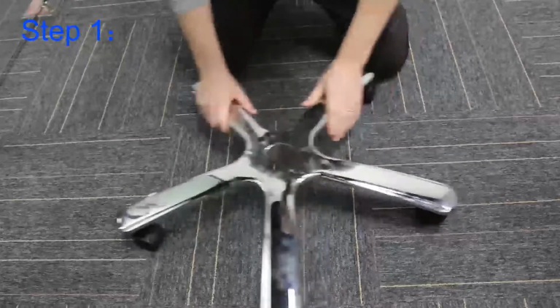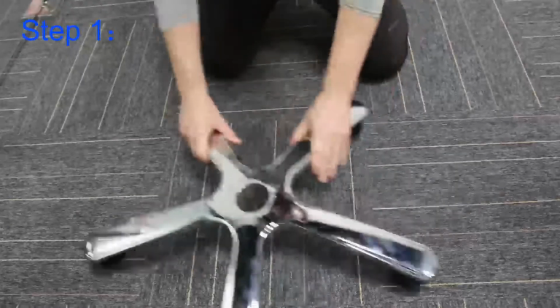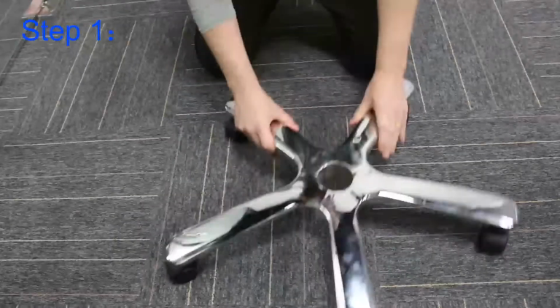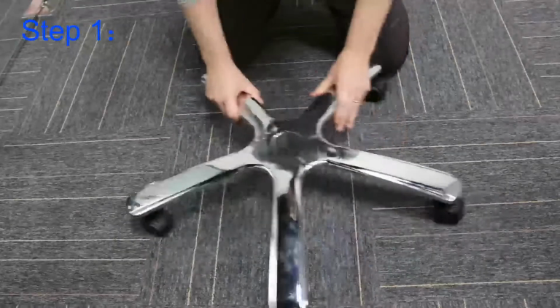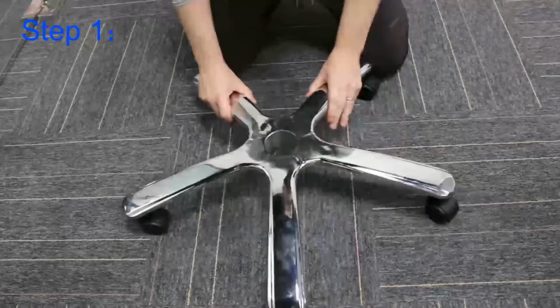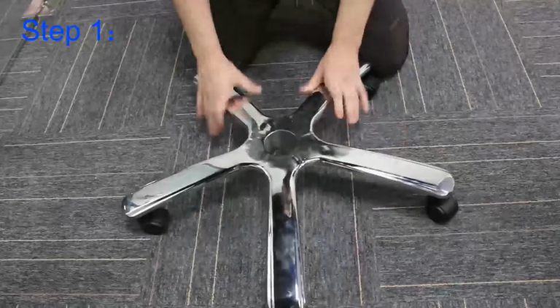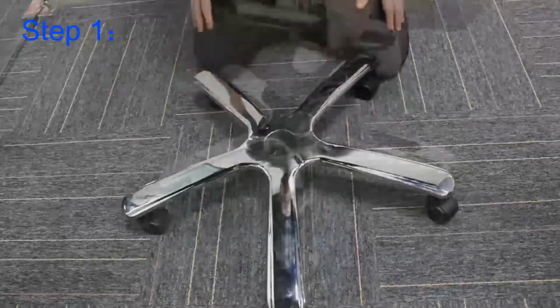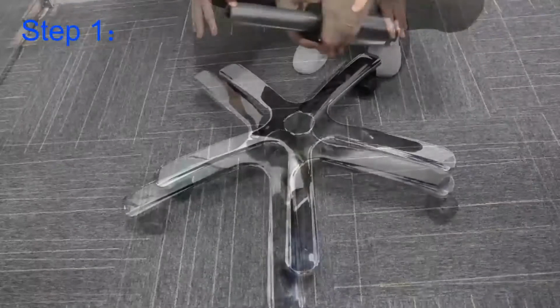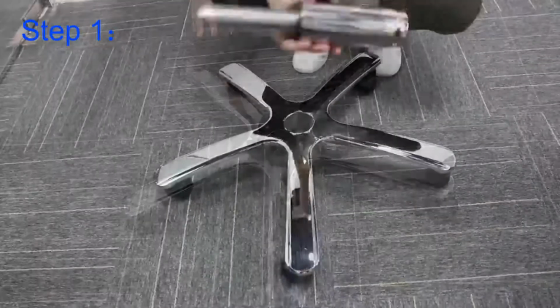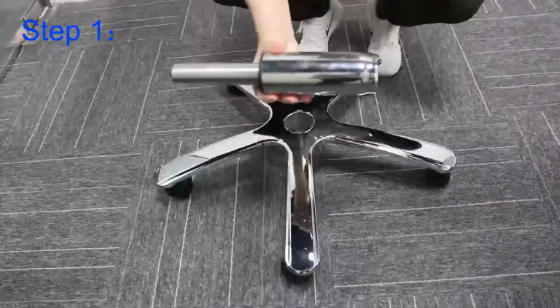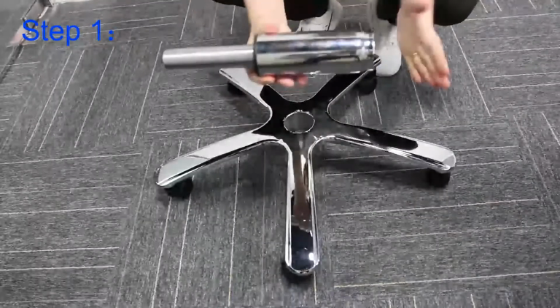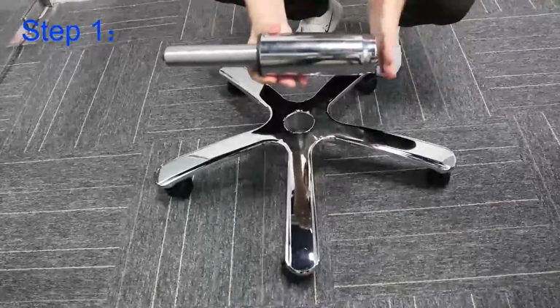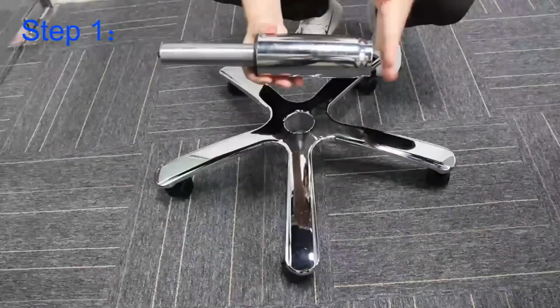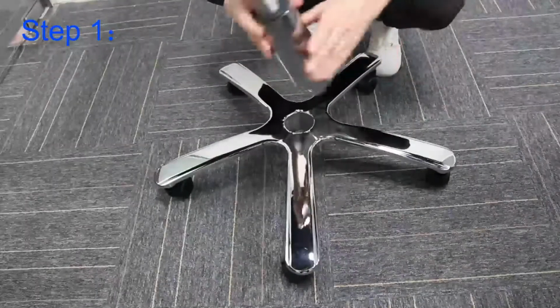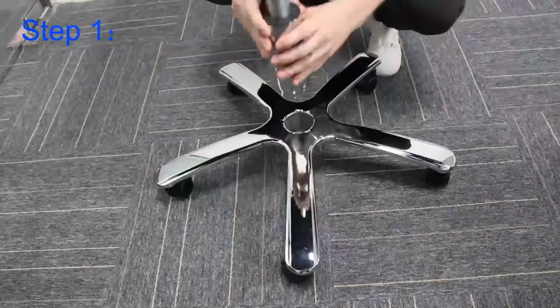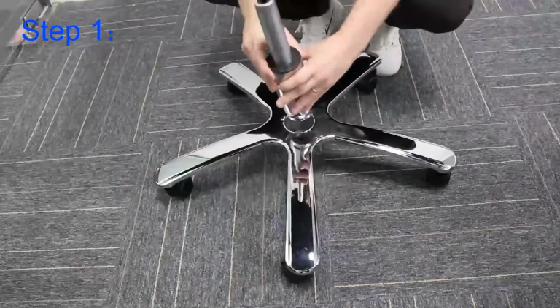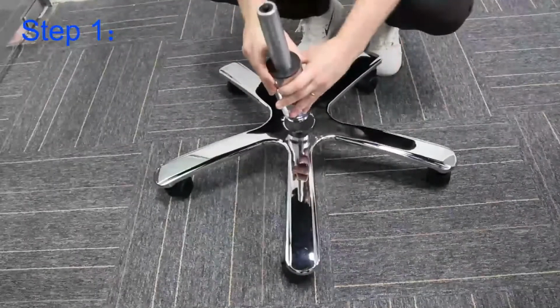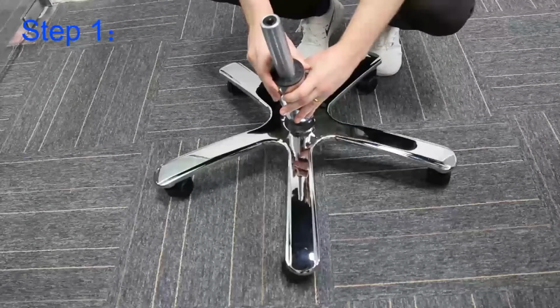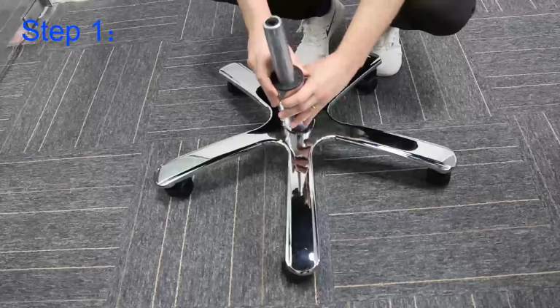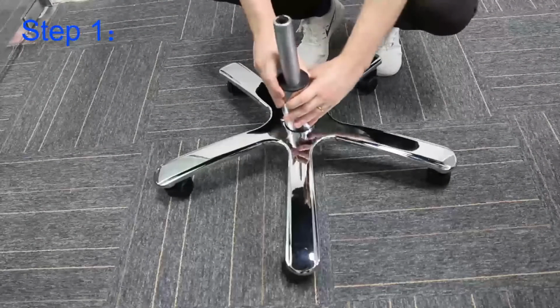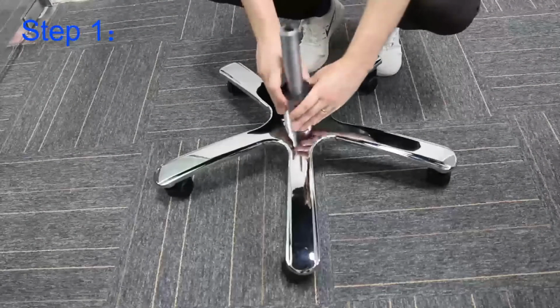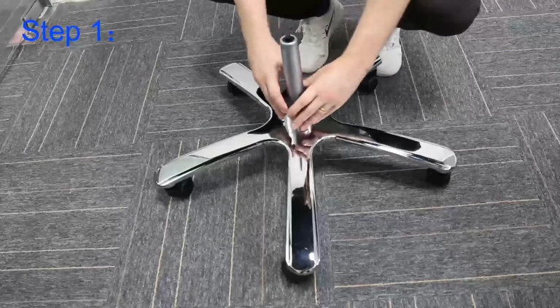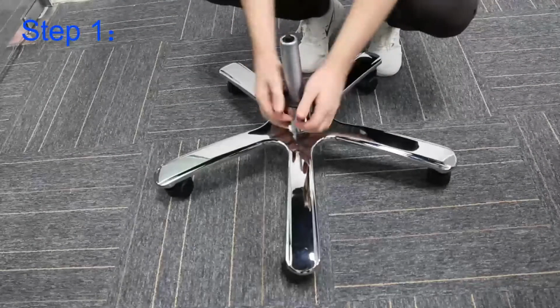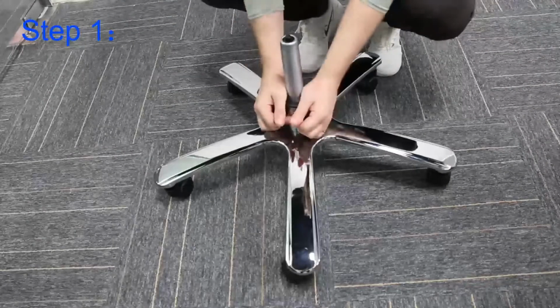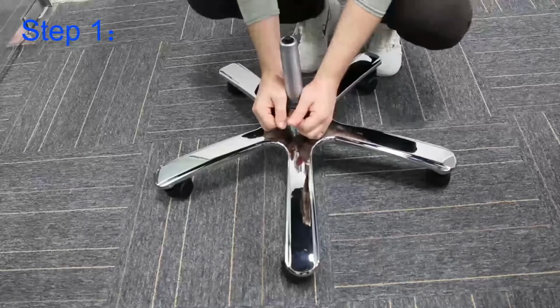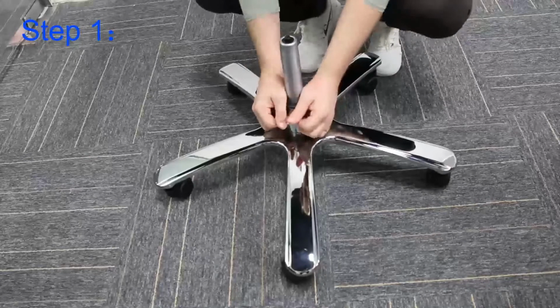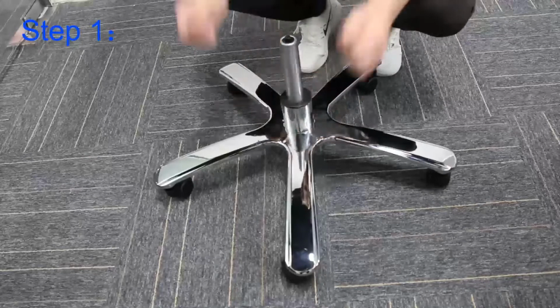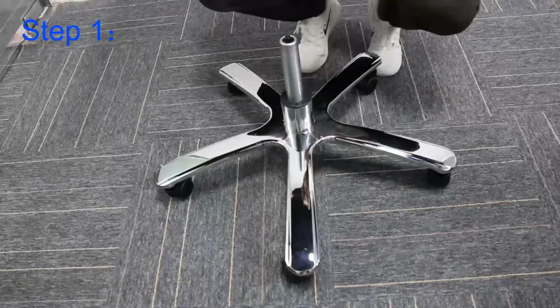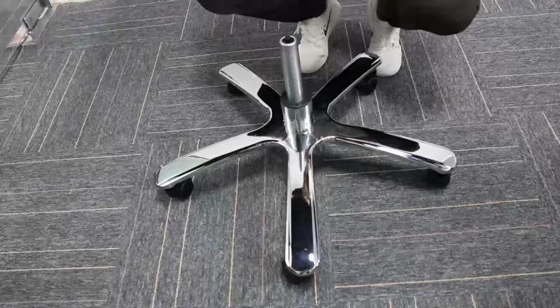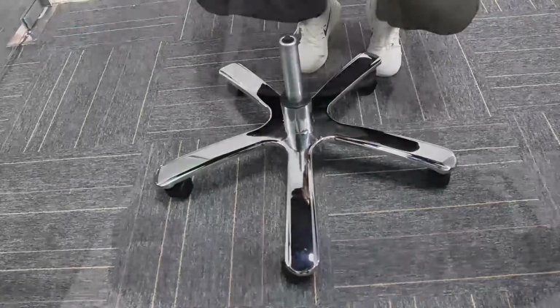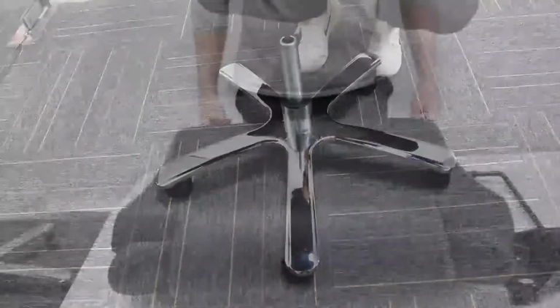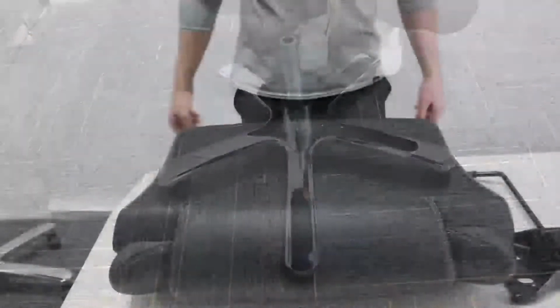Secondly, taking the central column, I align it into the center of the five-star base.